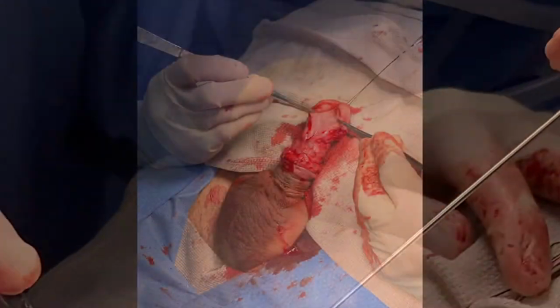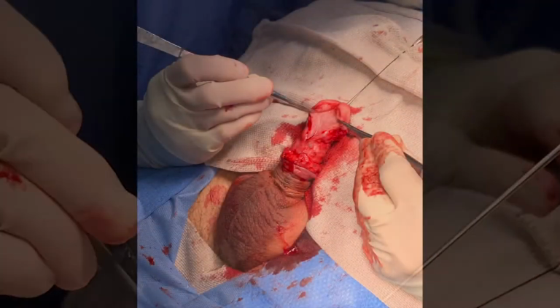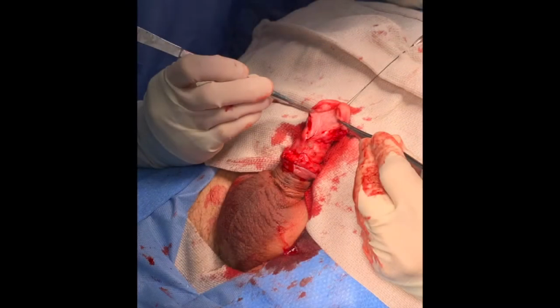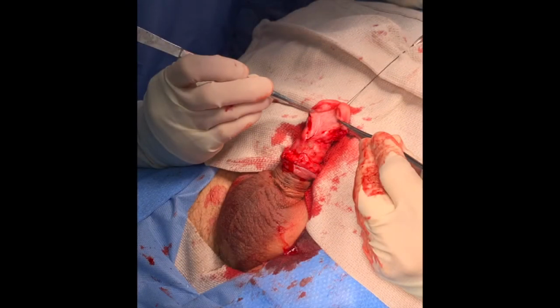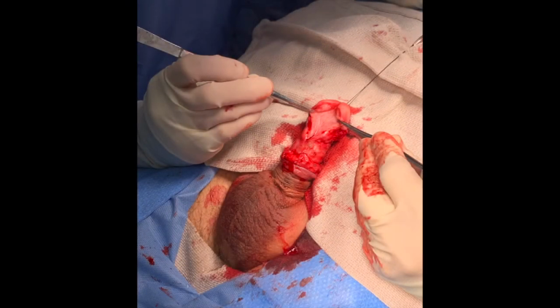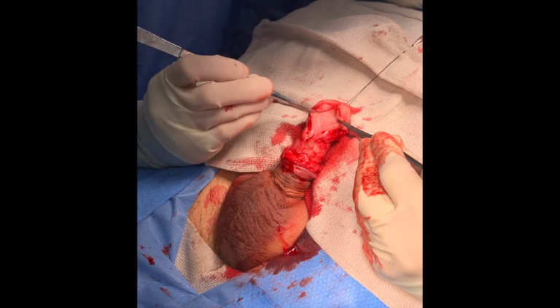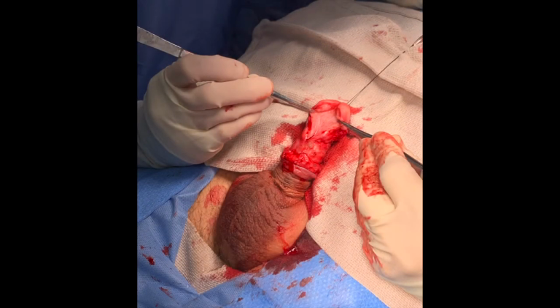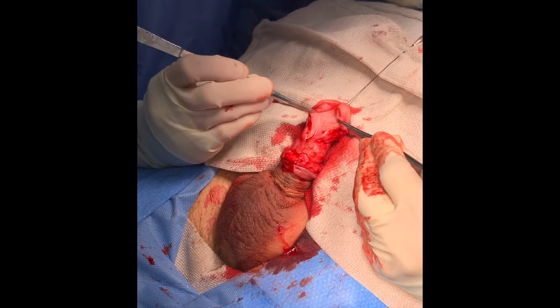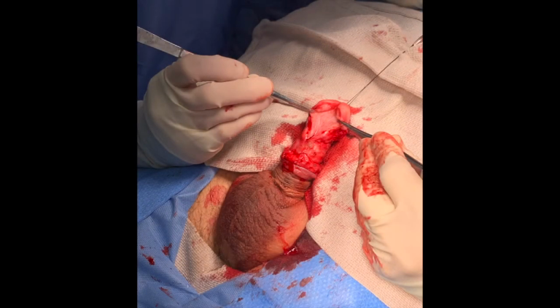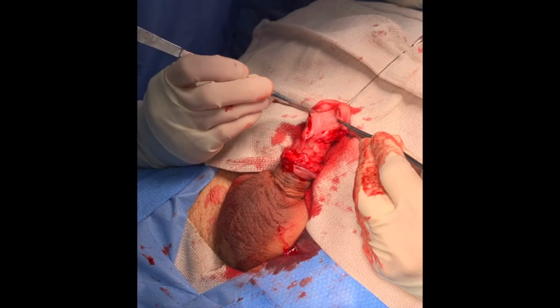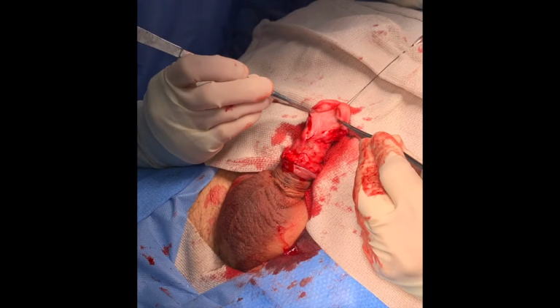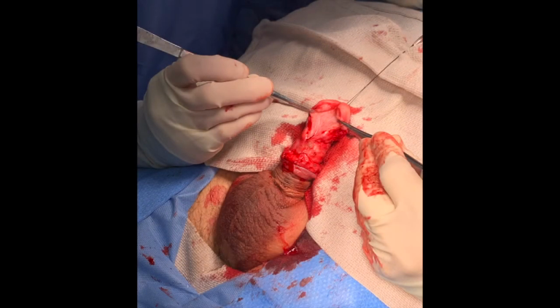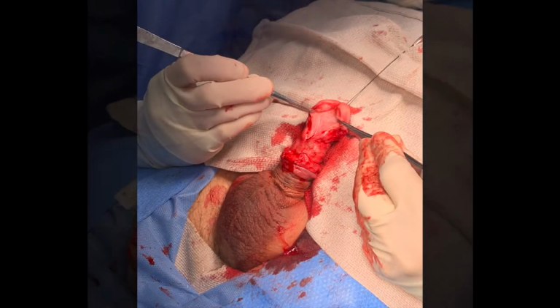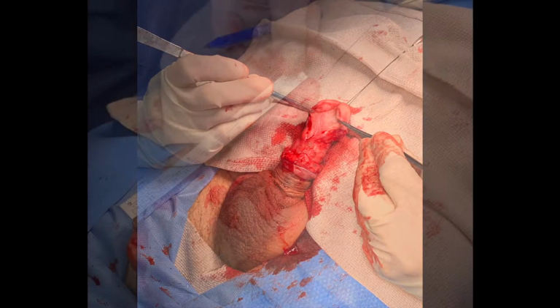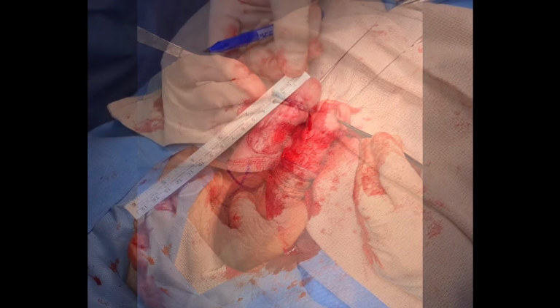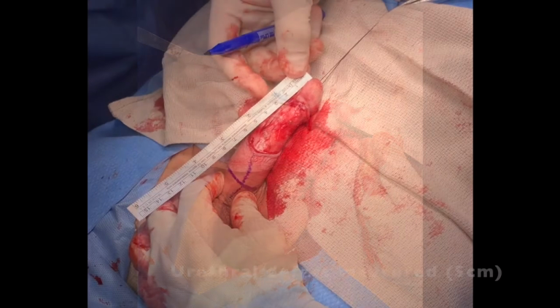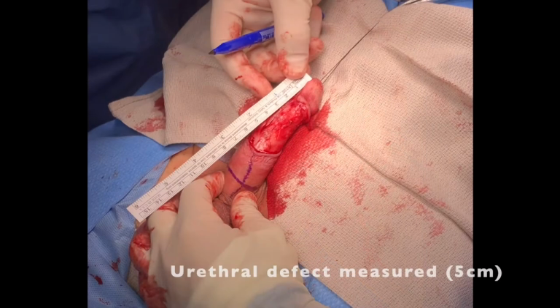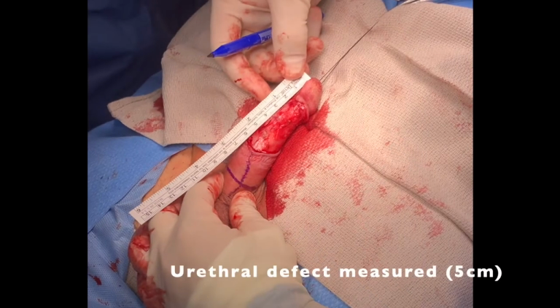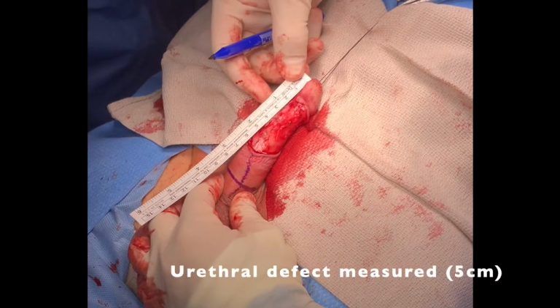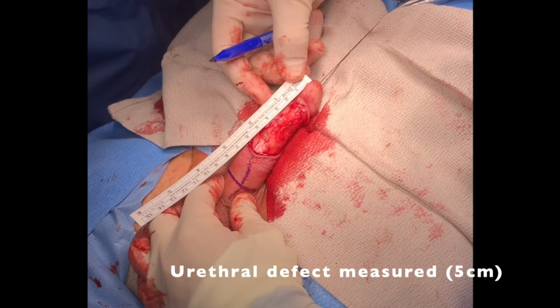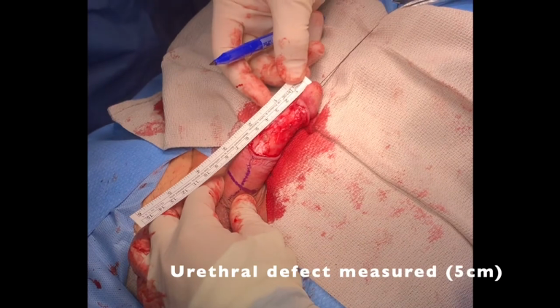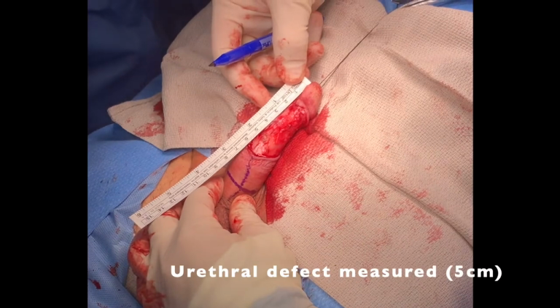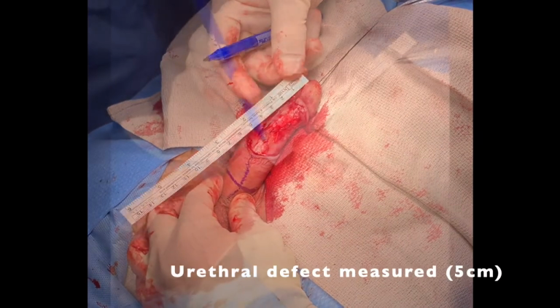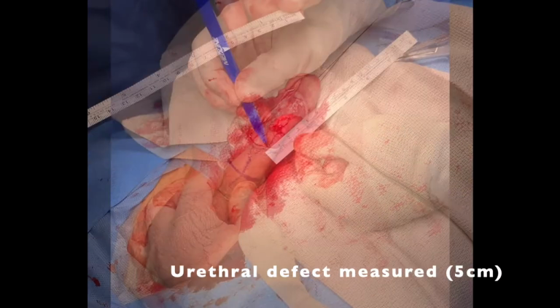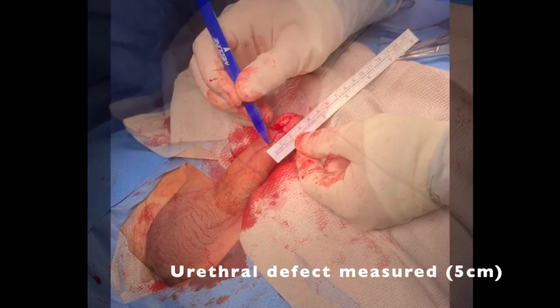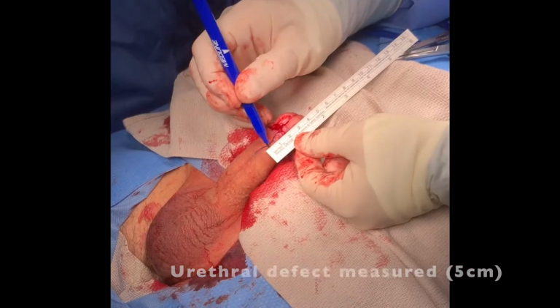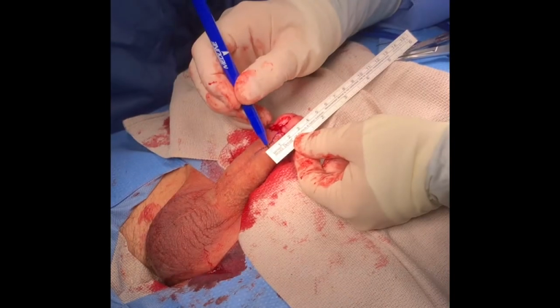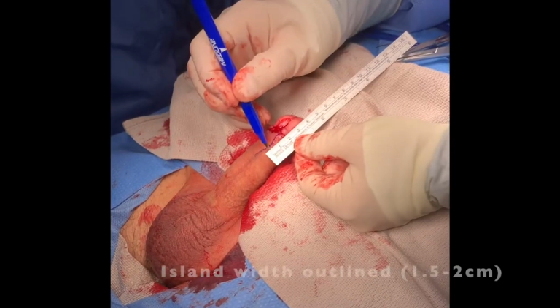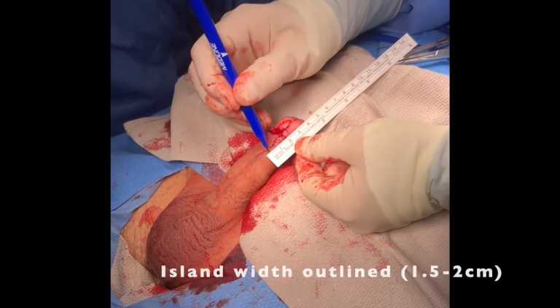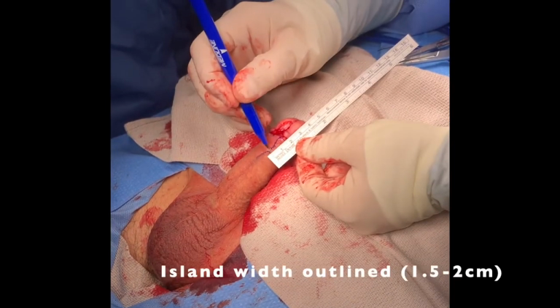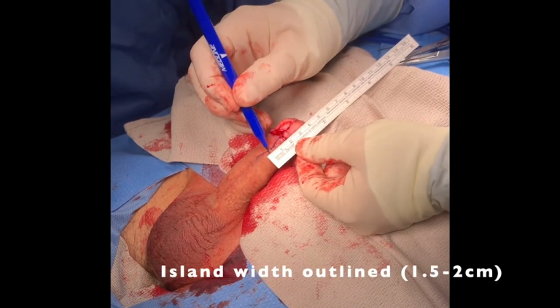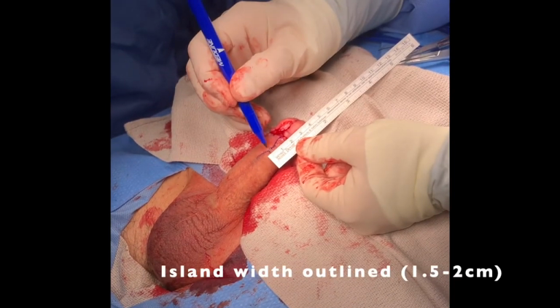Following this, we placed a 16 French suprapubic tube. We measured the length of the urethral defect, which measured 5 cm.